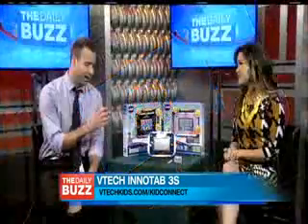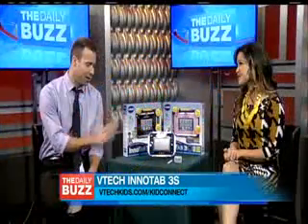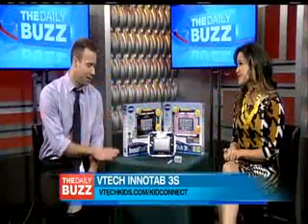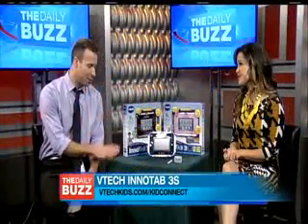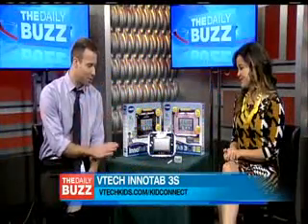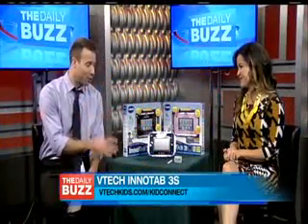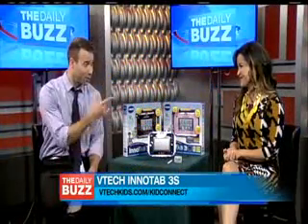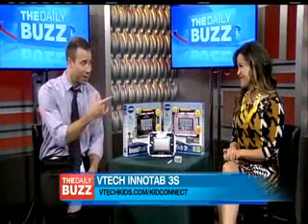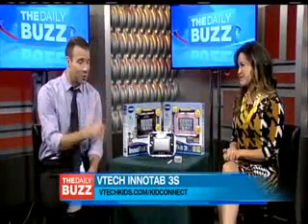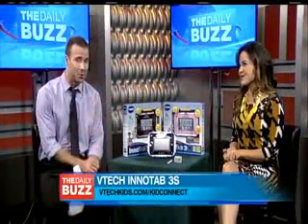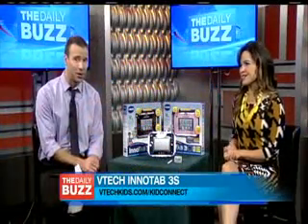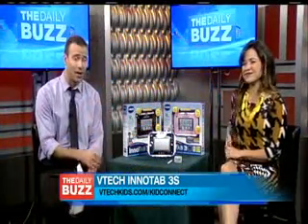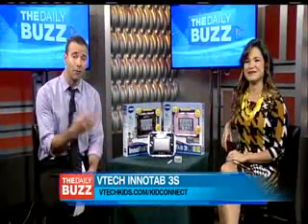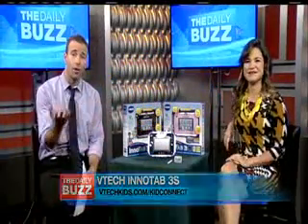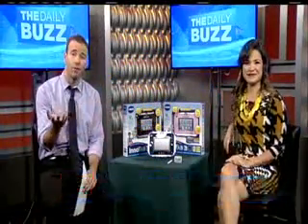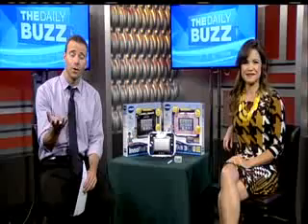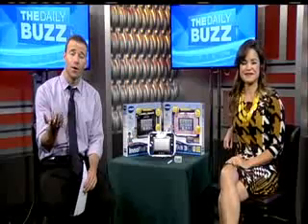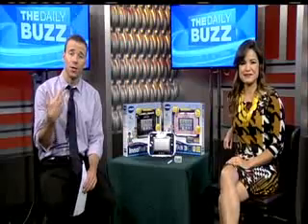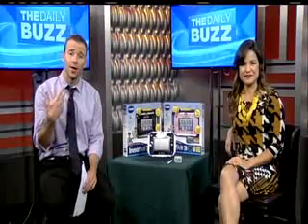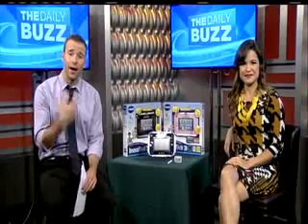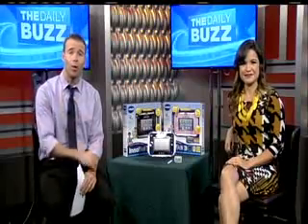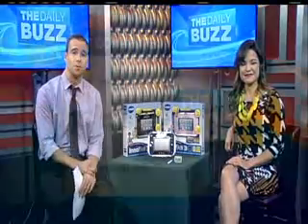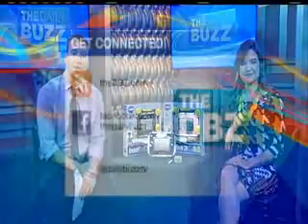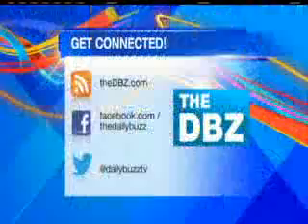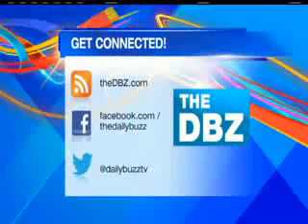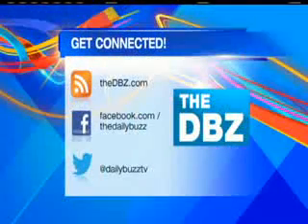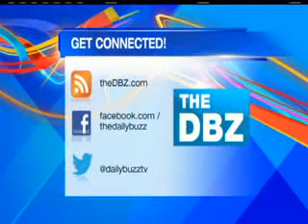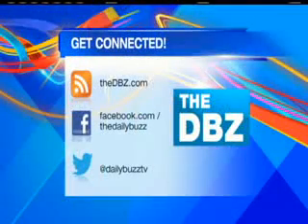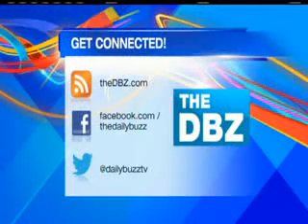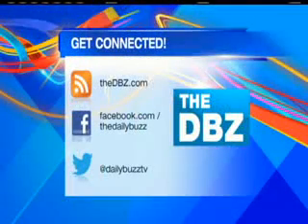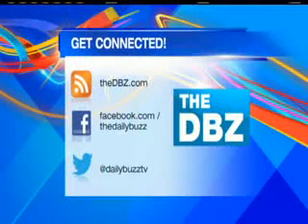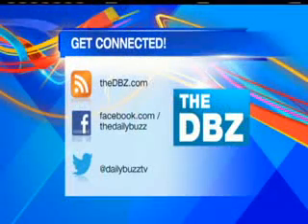I love it — get them started early. Thank you. And for more info, you can always check out our website, thedbz.com.